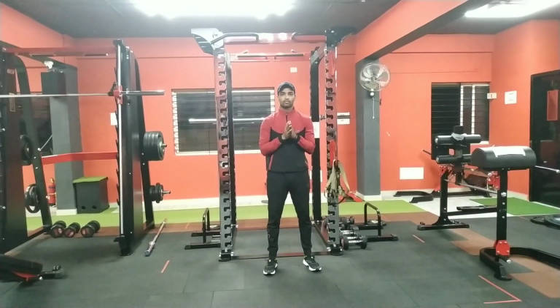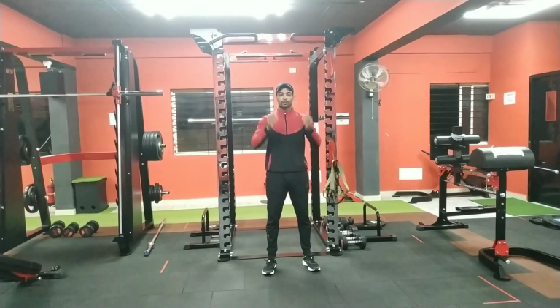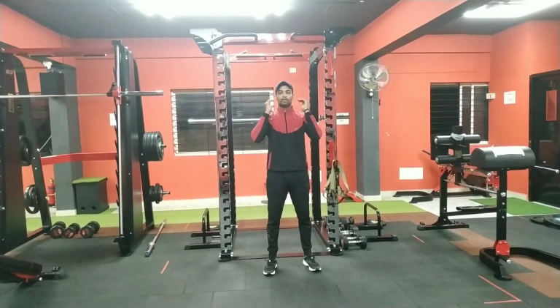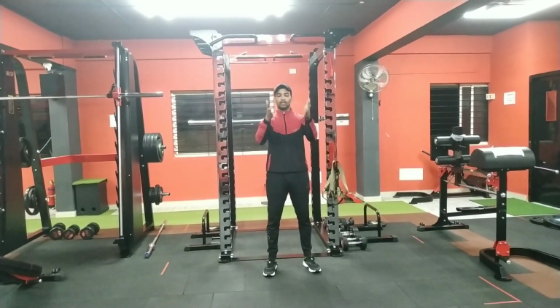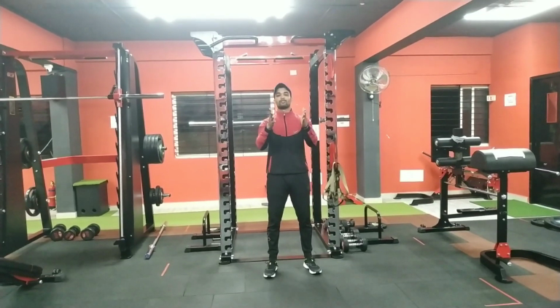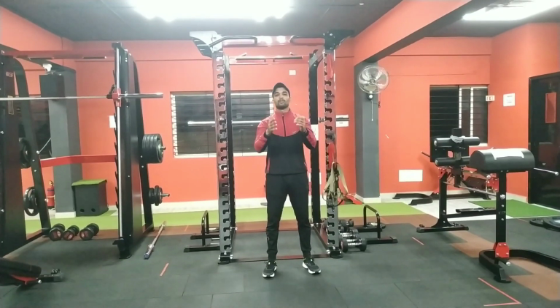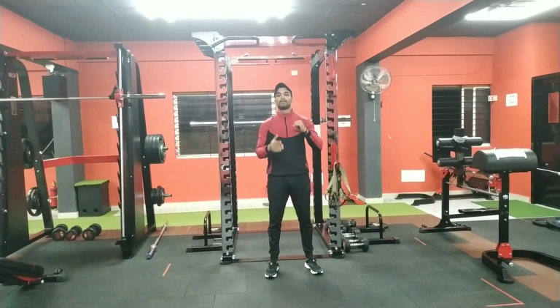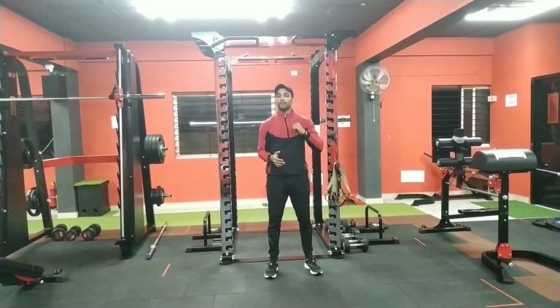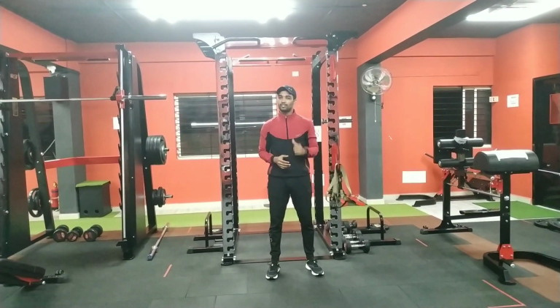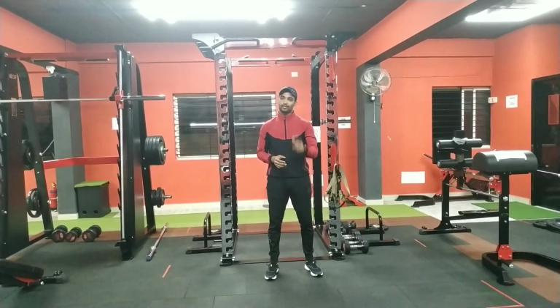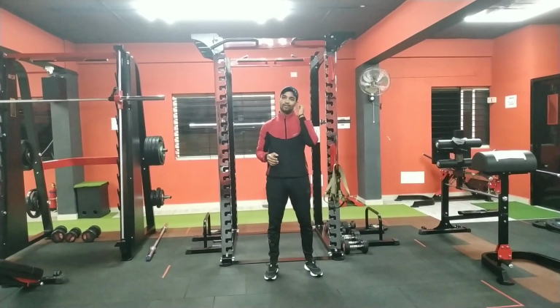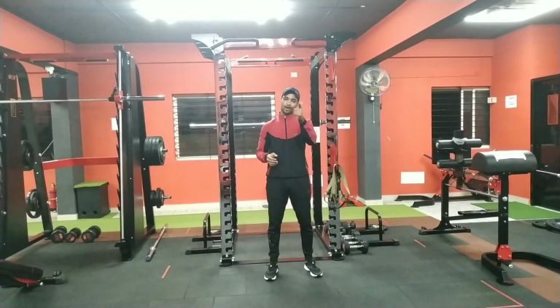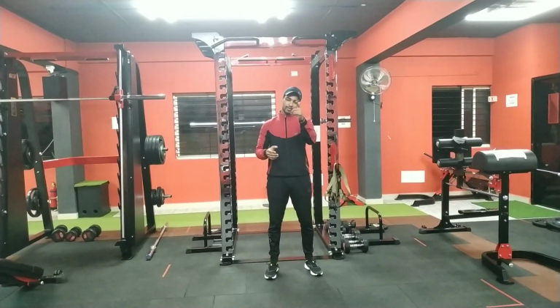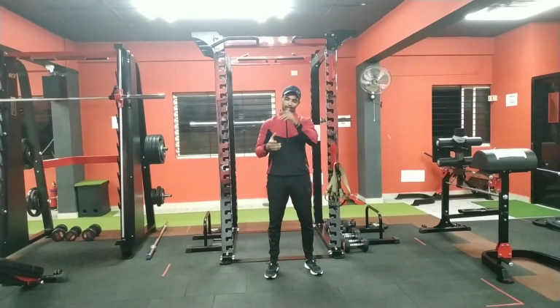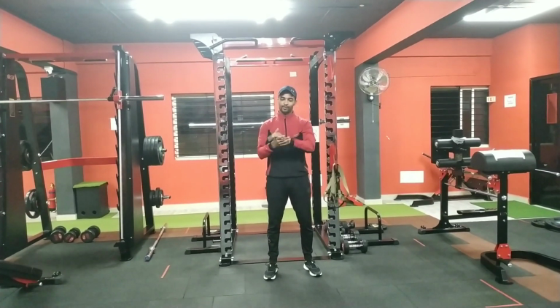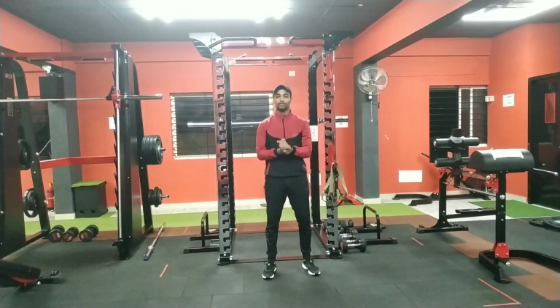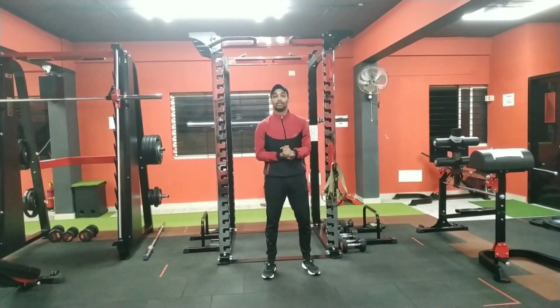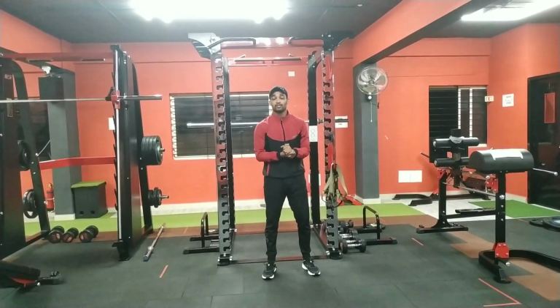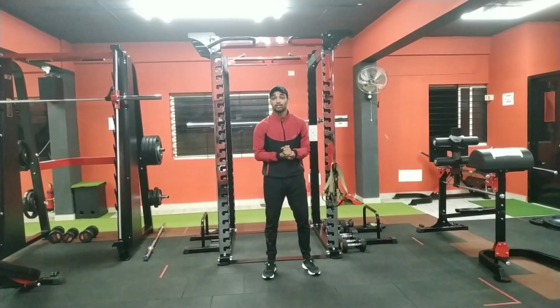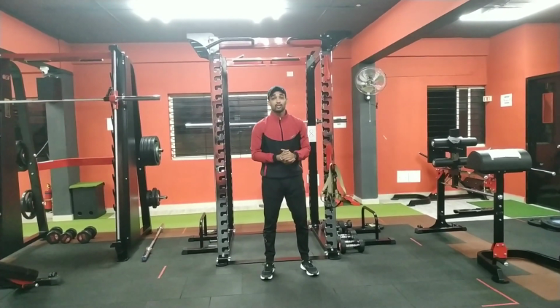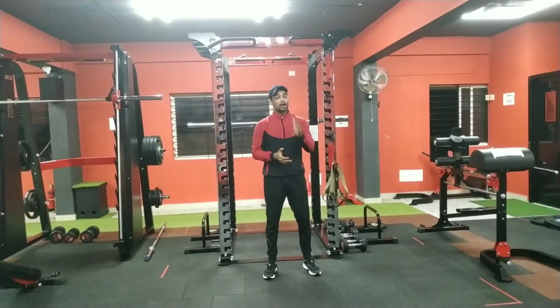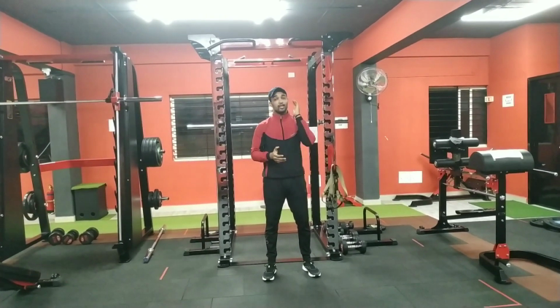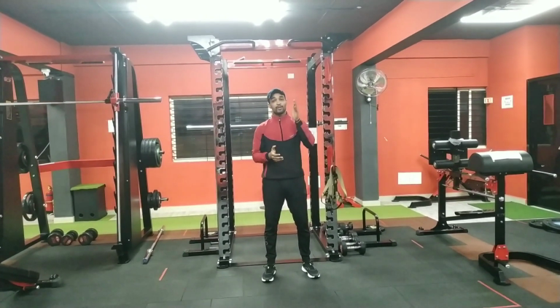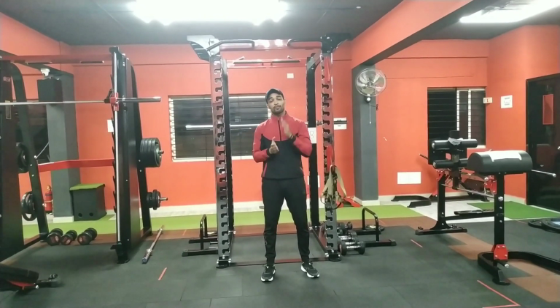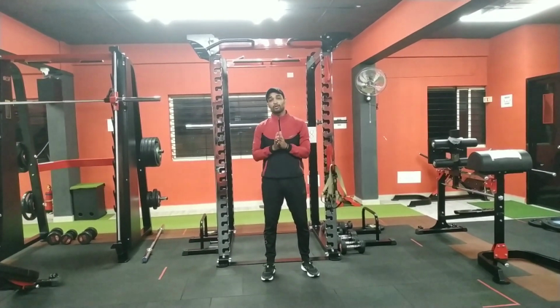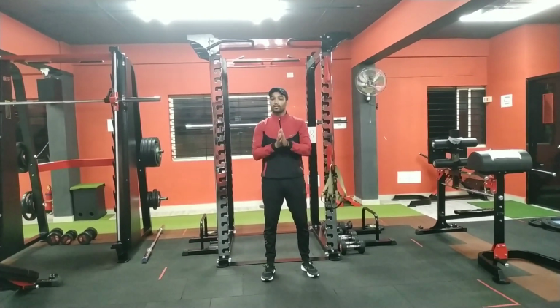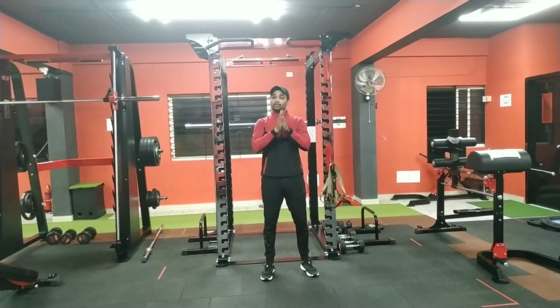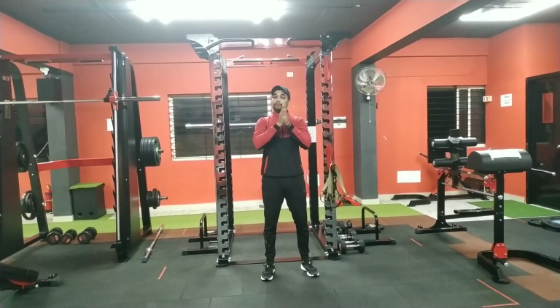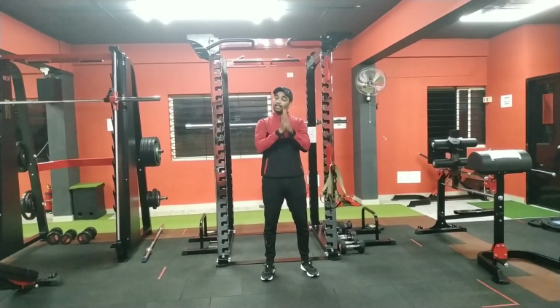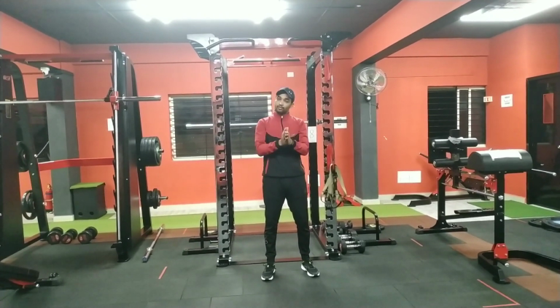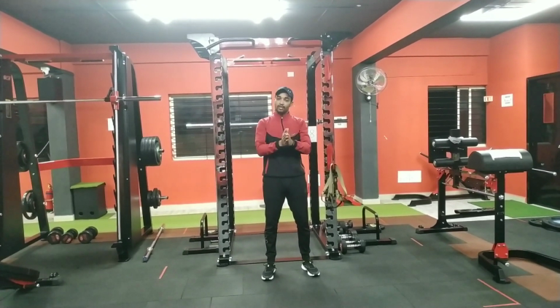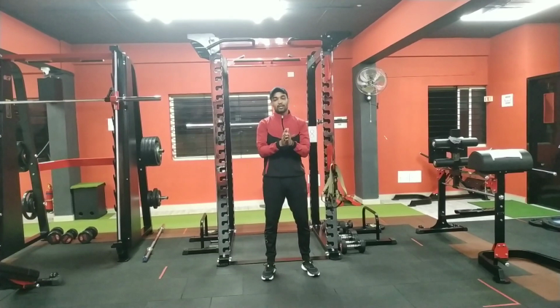Hello, I am watching you and you are watching a week of fitness. Today, I am showing you a beginner-friendly exercise.